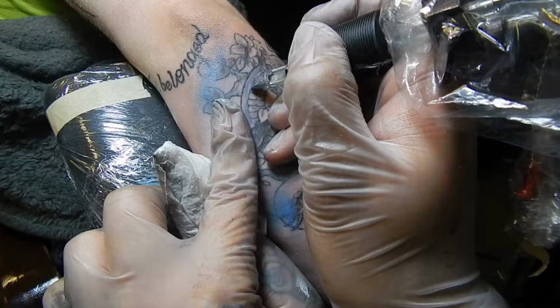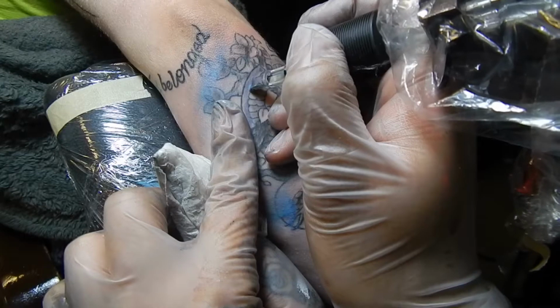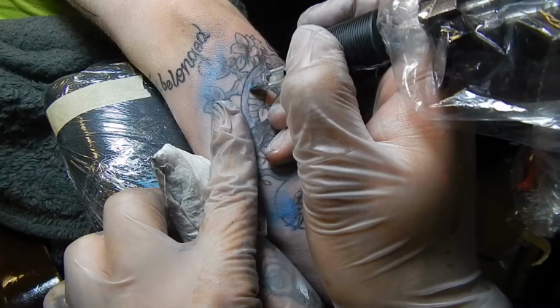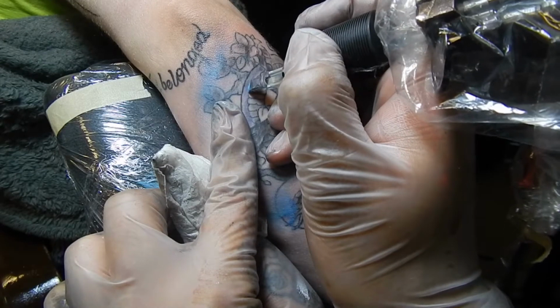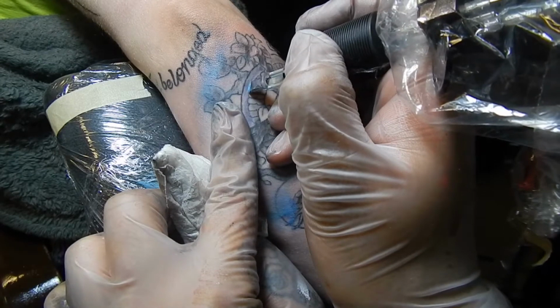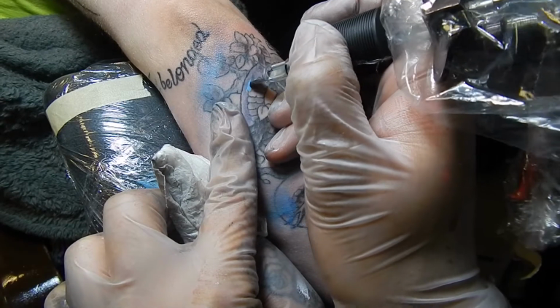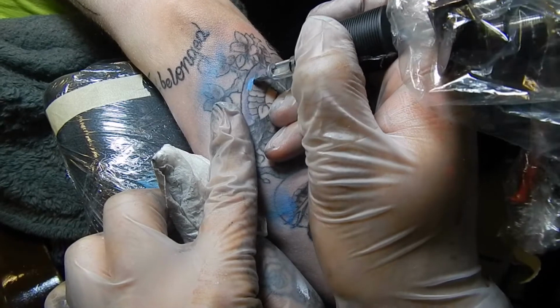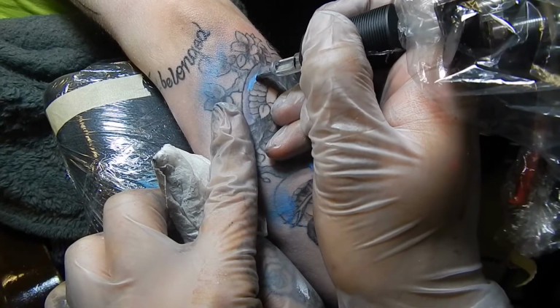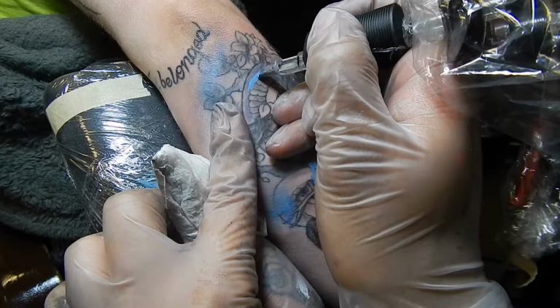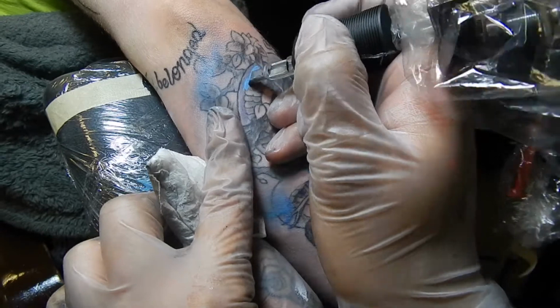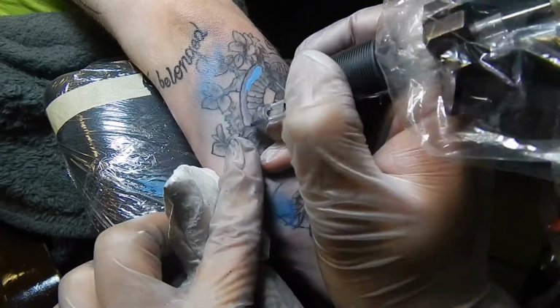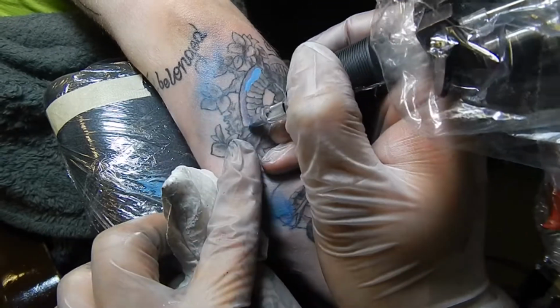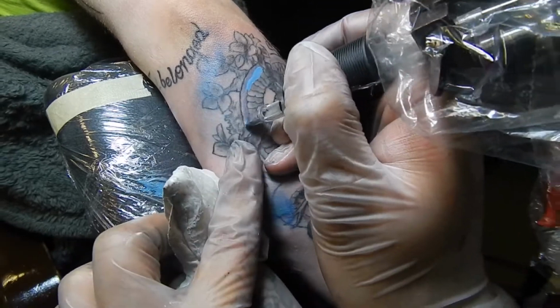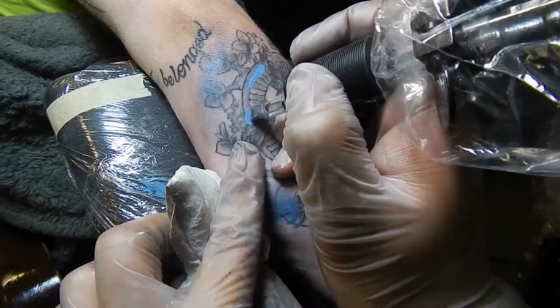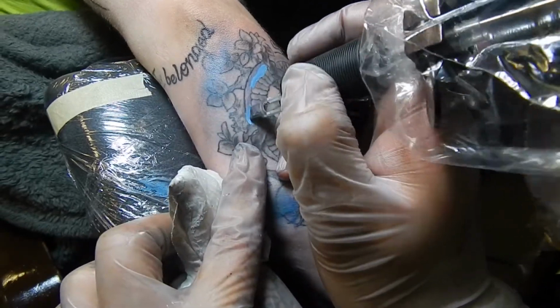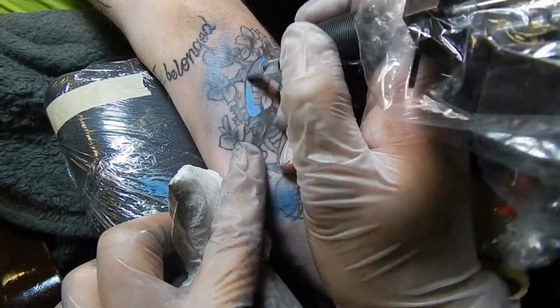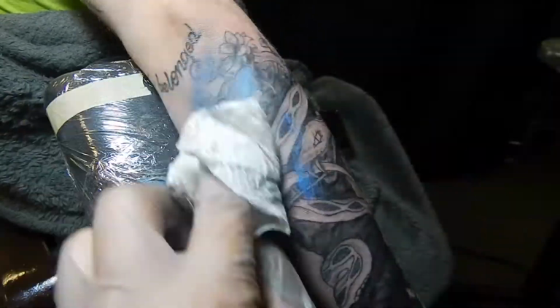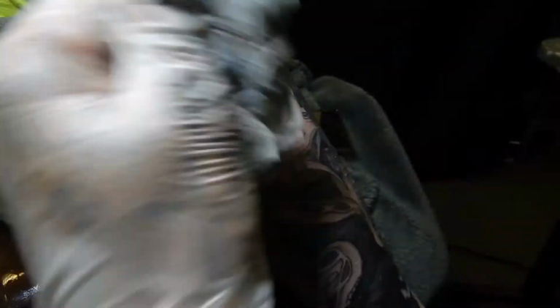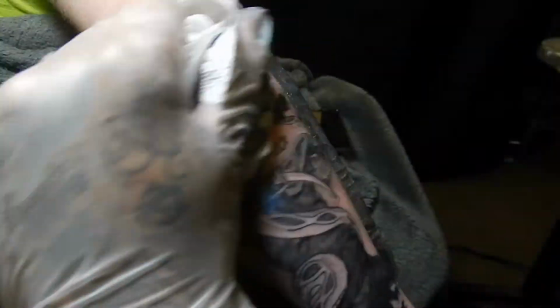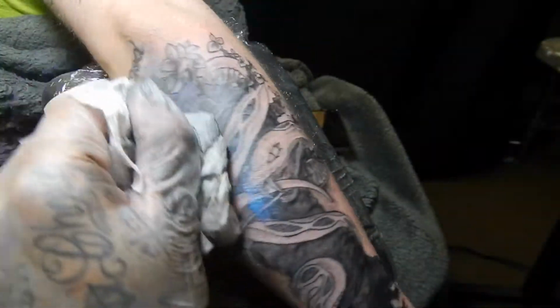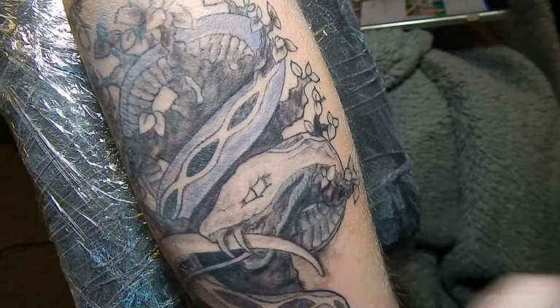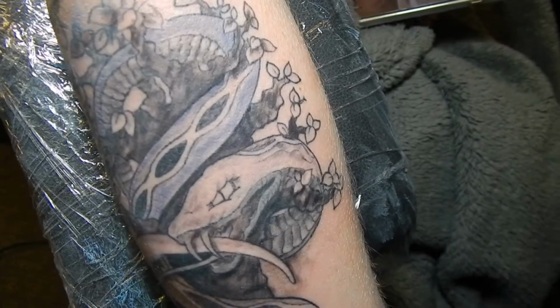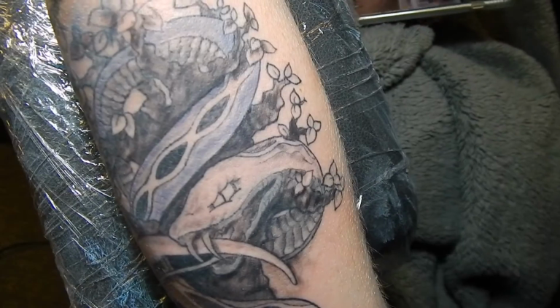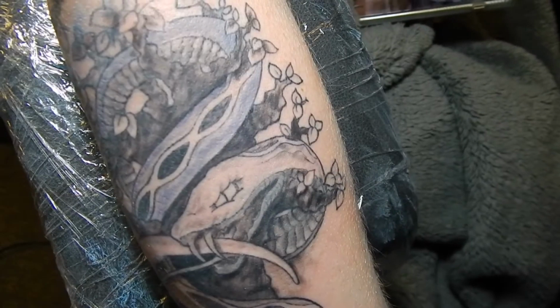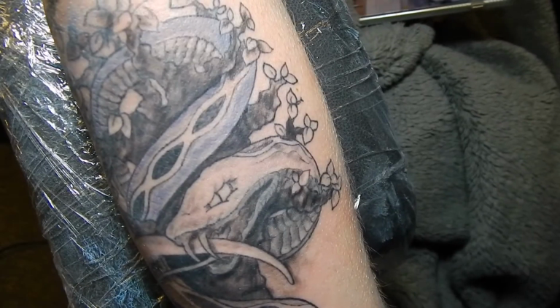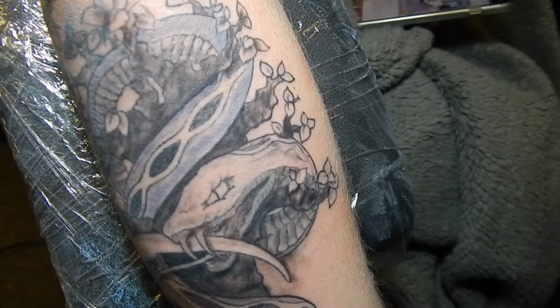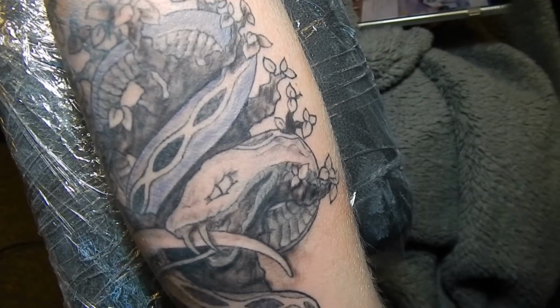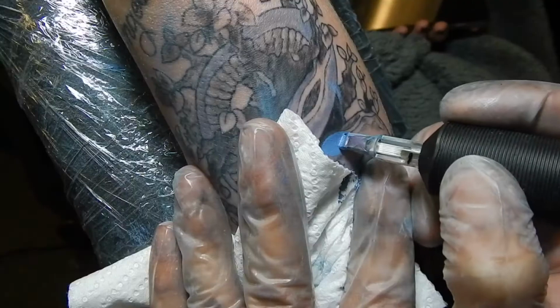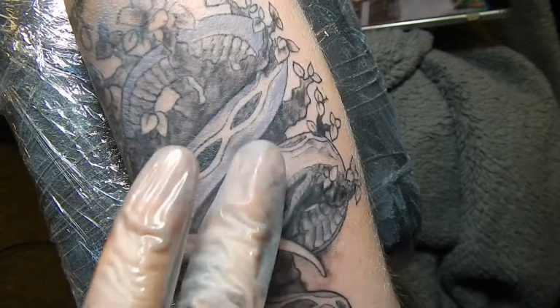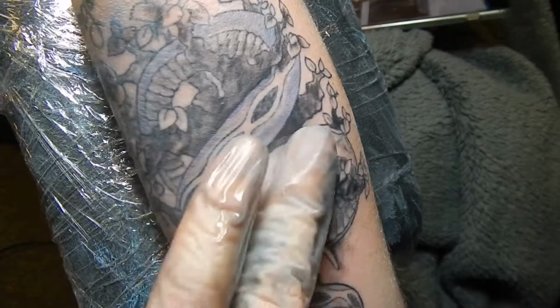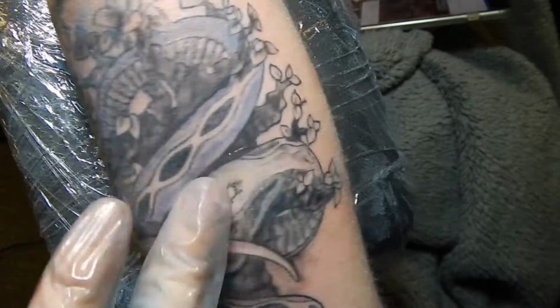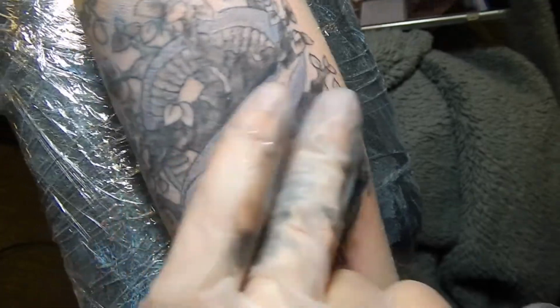Coming in with some actual gray color here, just to give the snake a bit more contrast to the typical black ink.